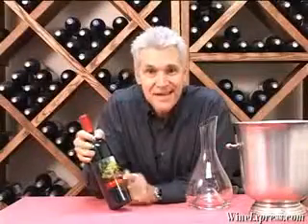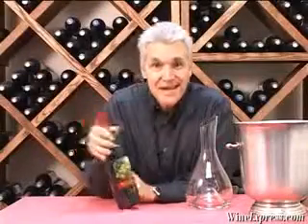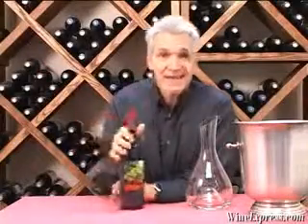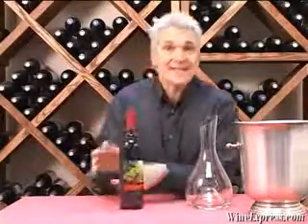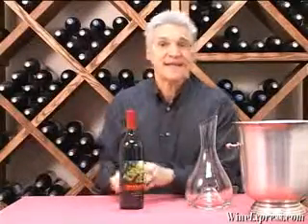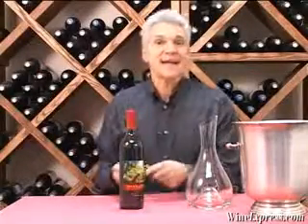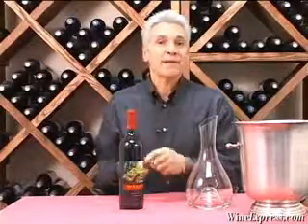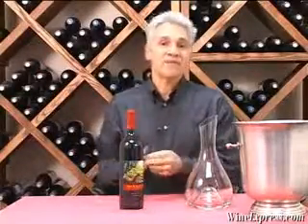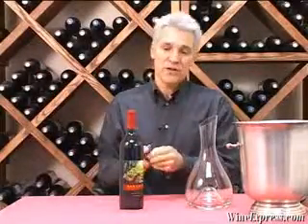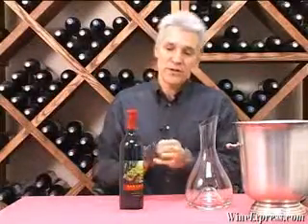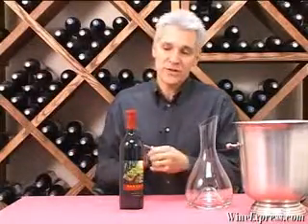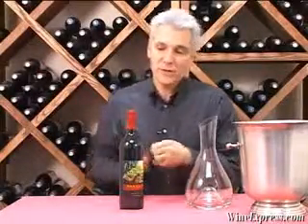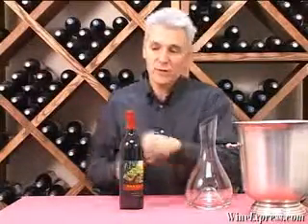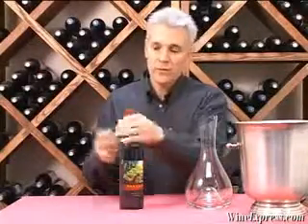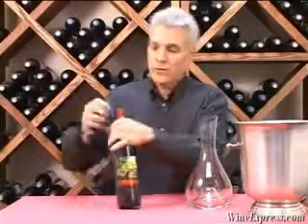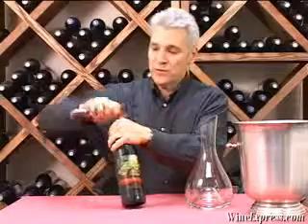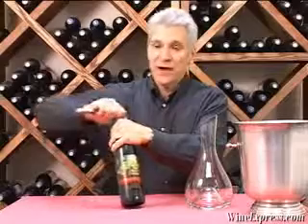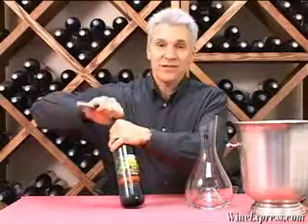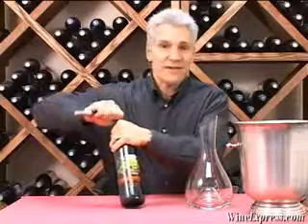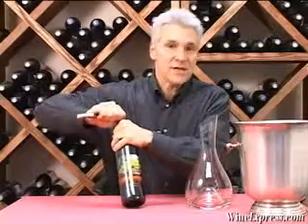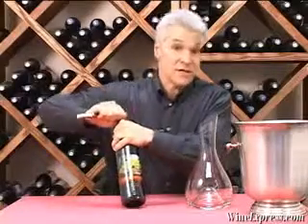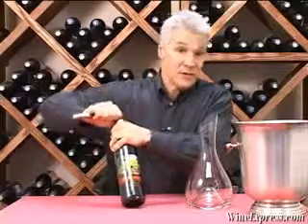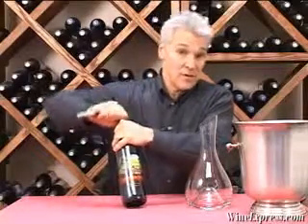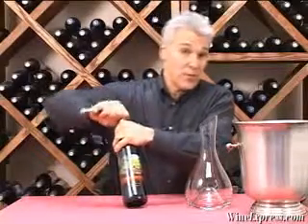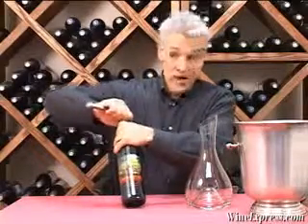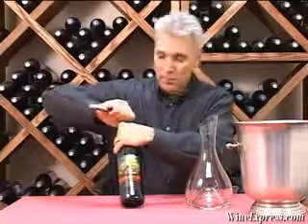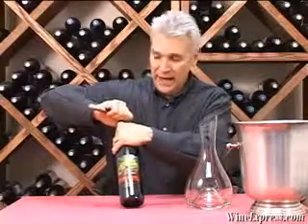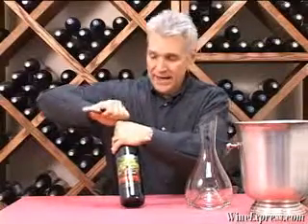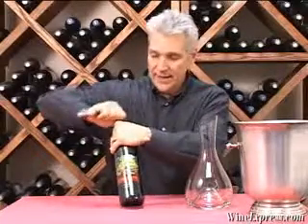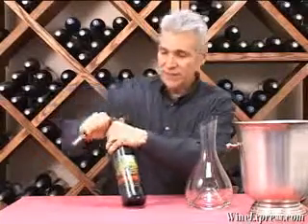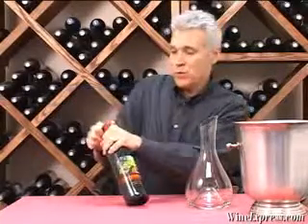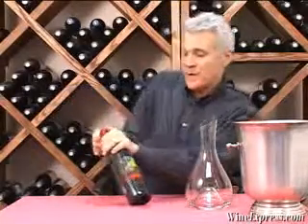This is Dynamite Vineyards 2006 Red Blend, California.